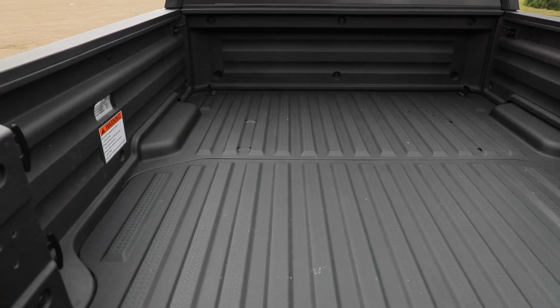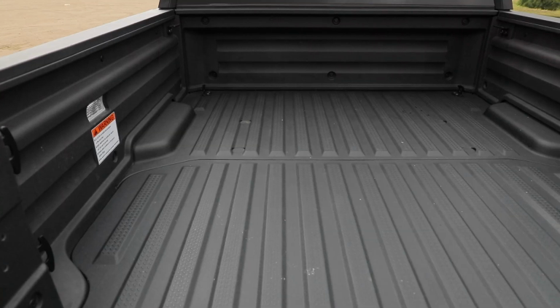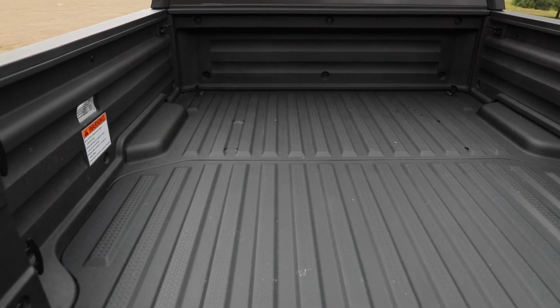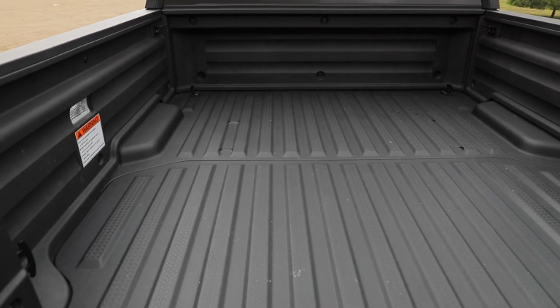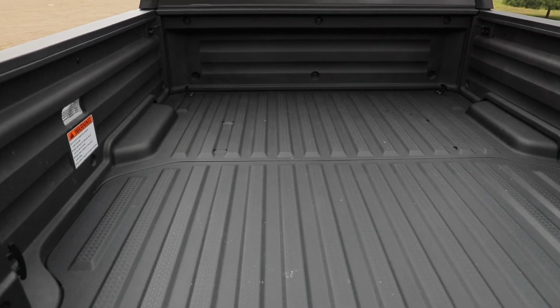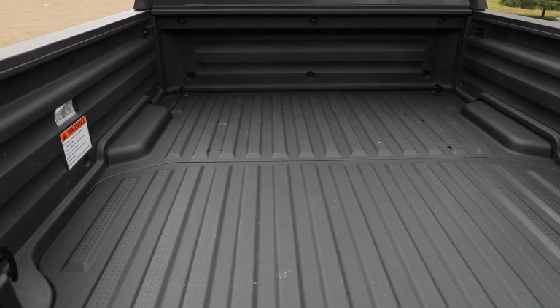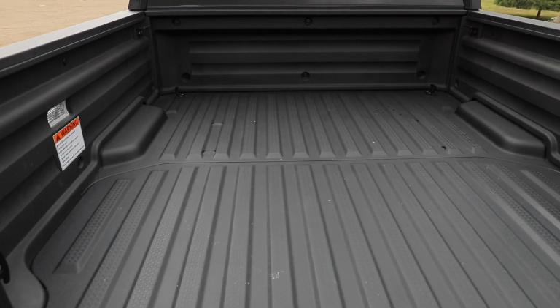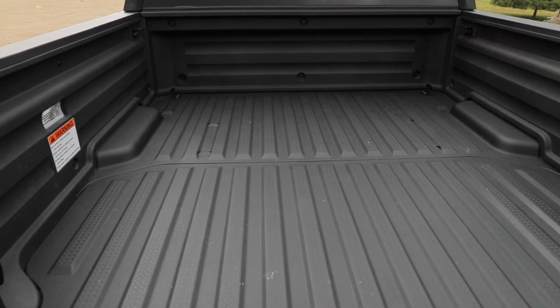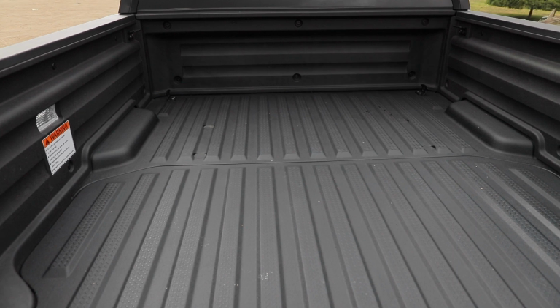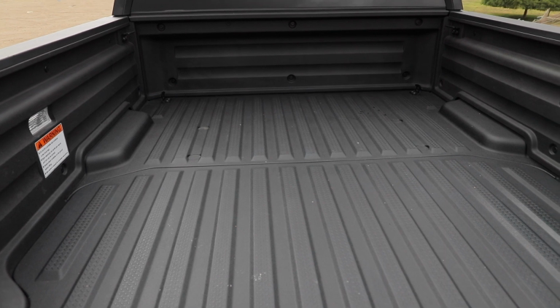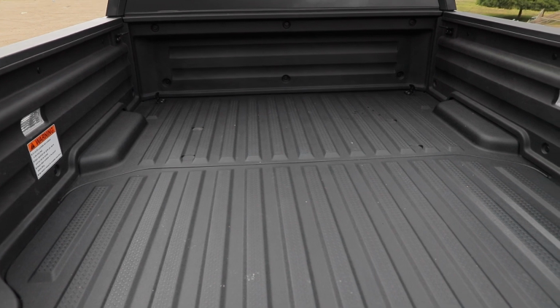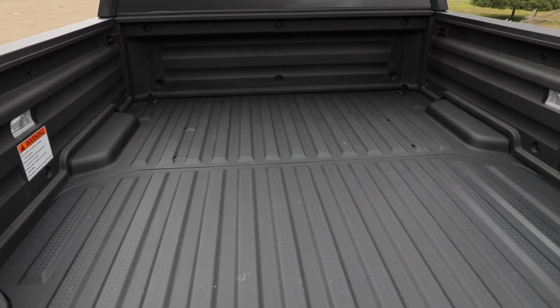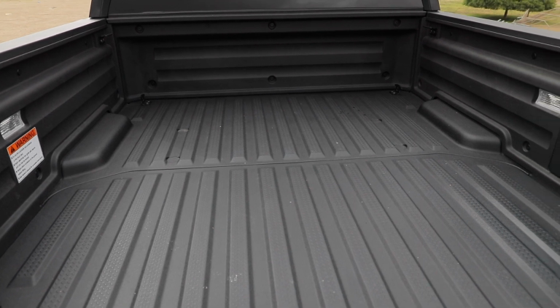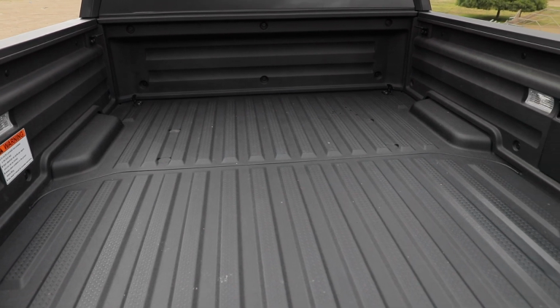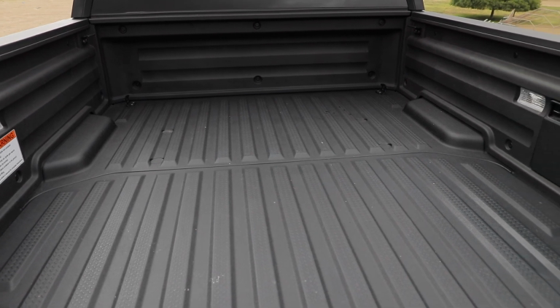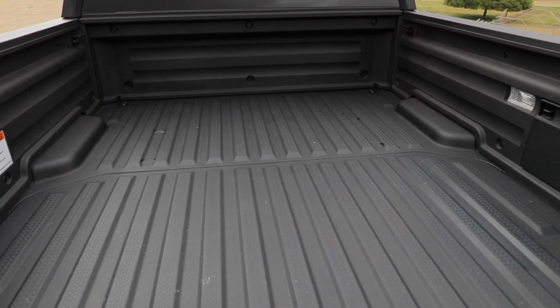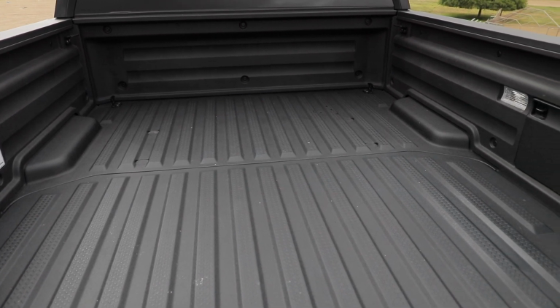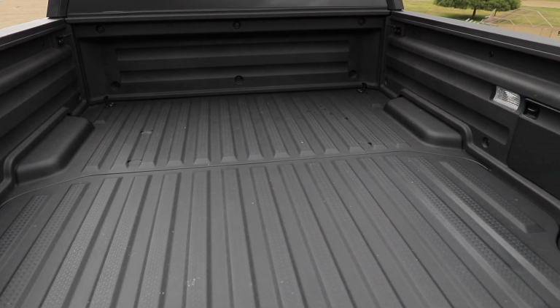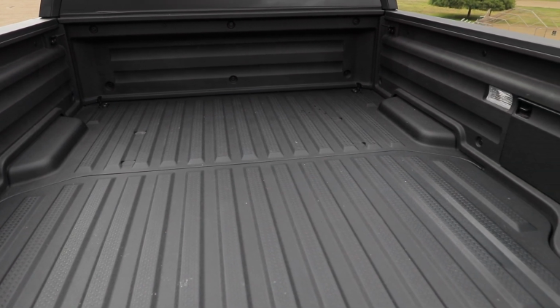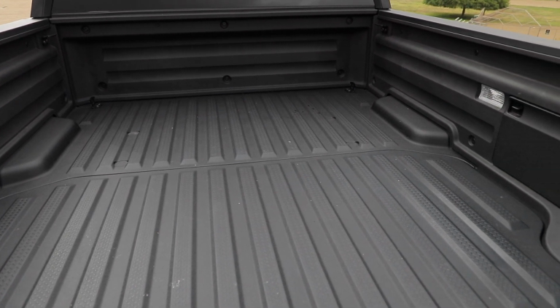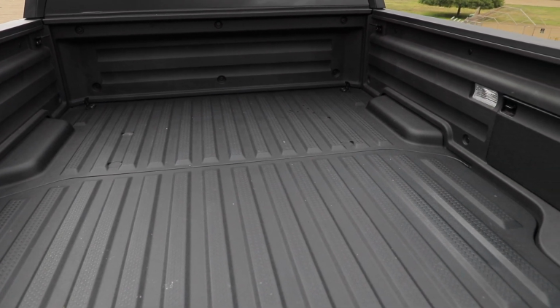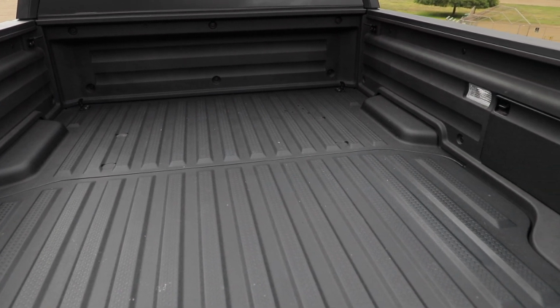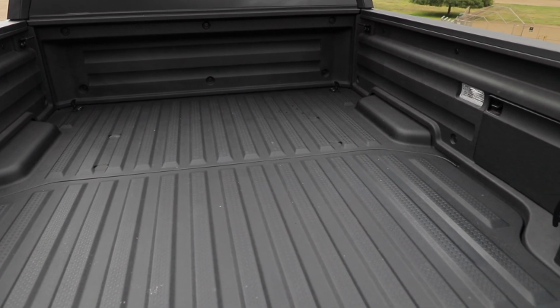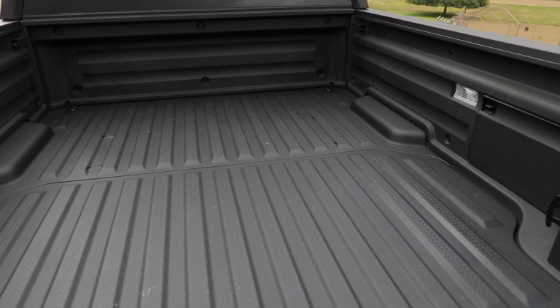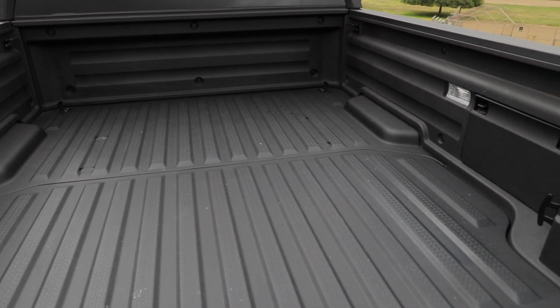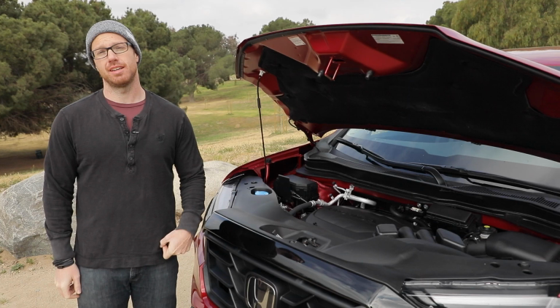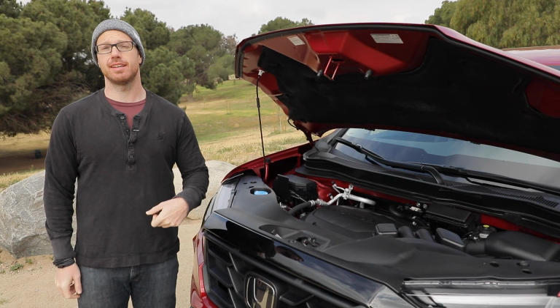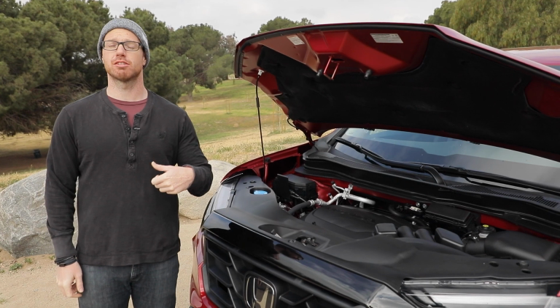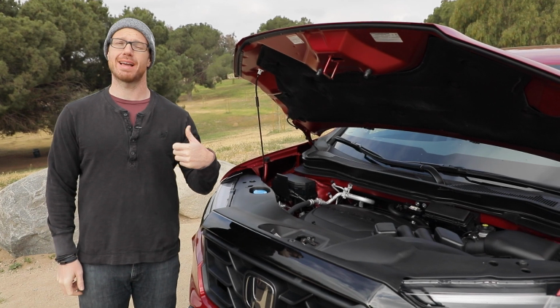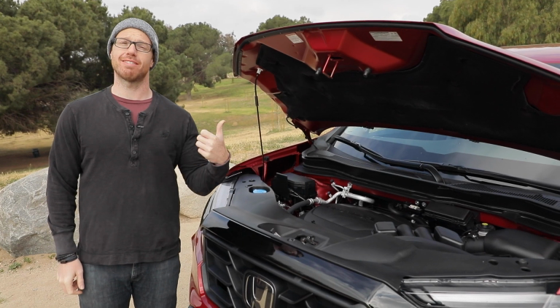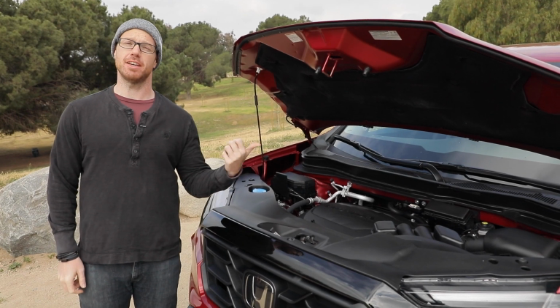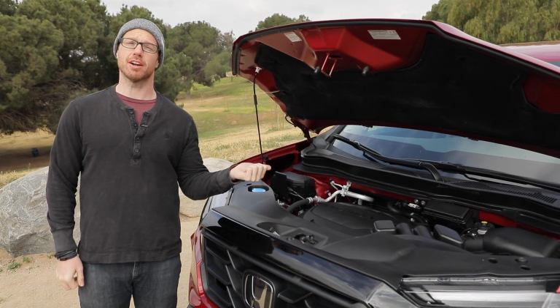One last cool feature is that if you option it up, Honda fits speakers directly in the bed of the Ridgeline.